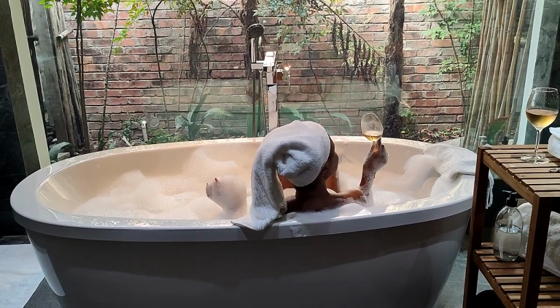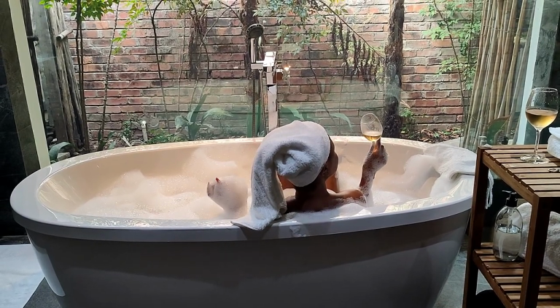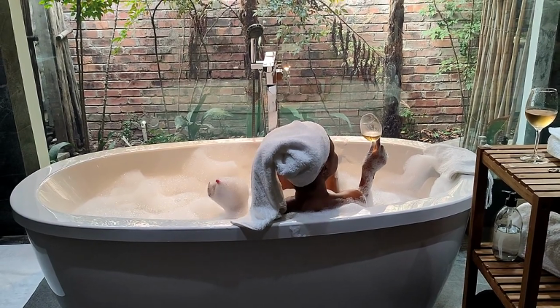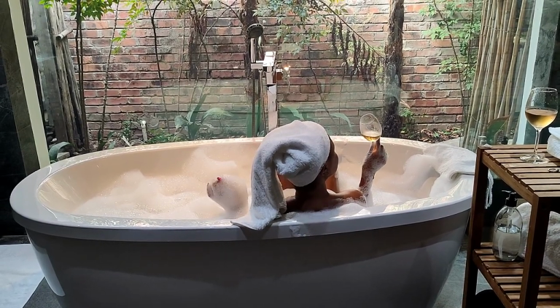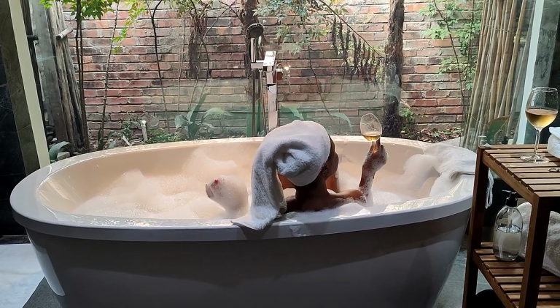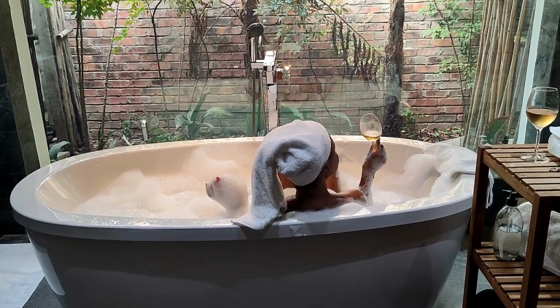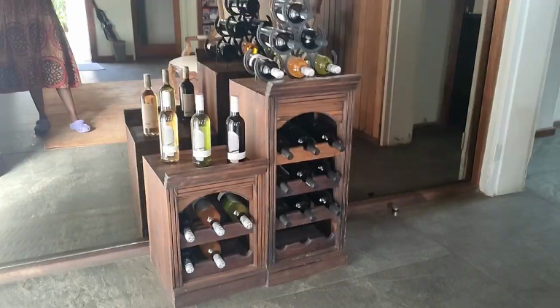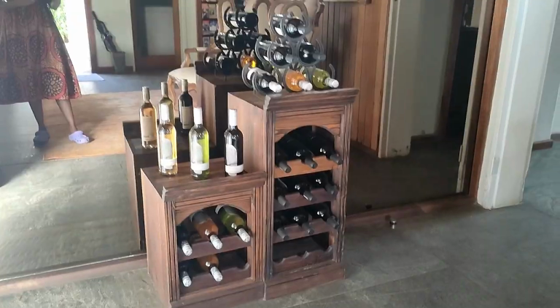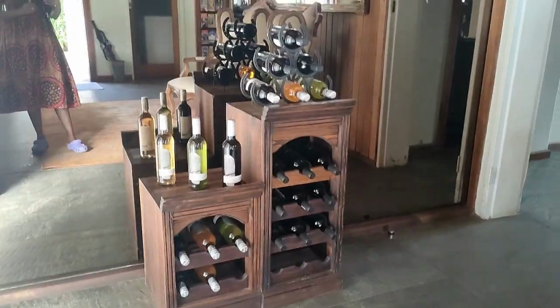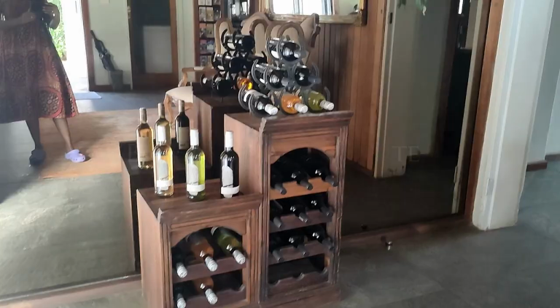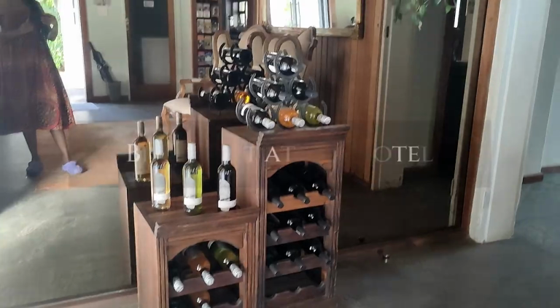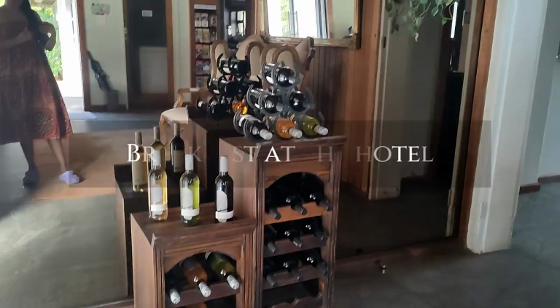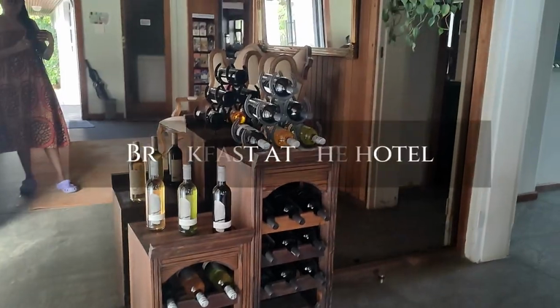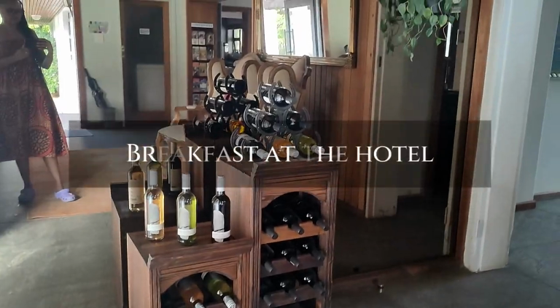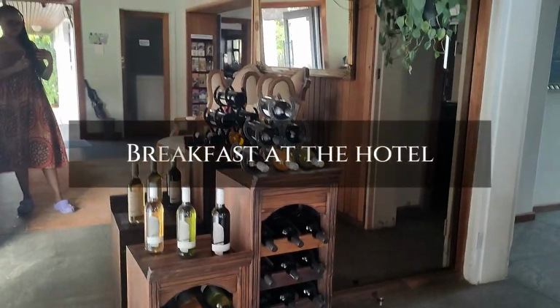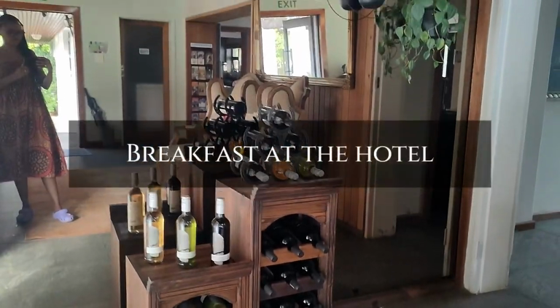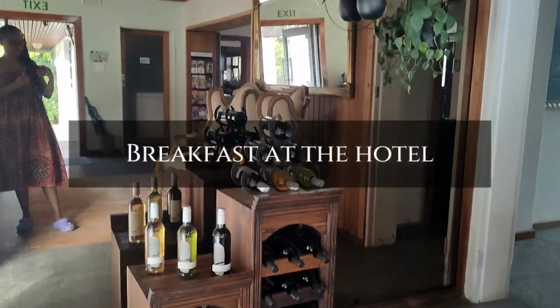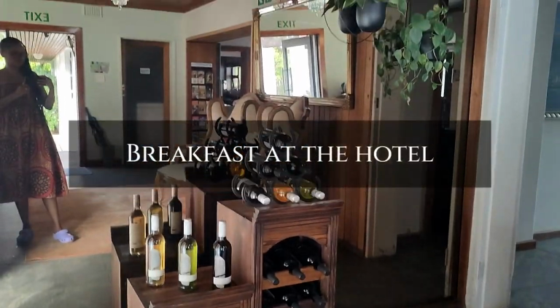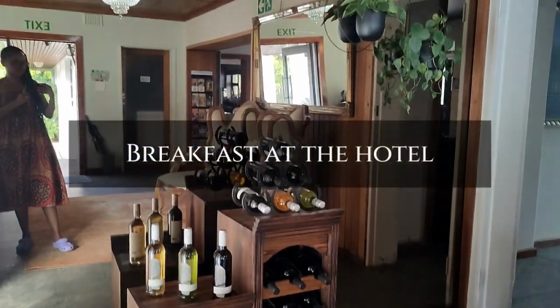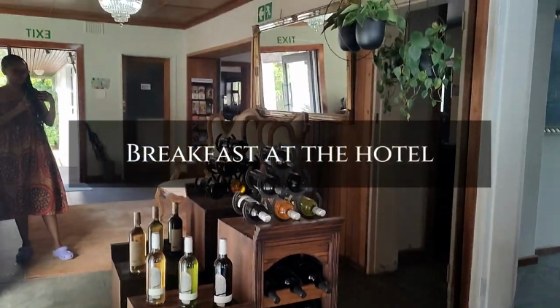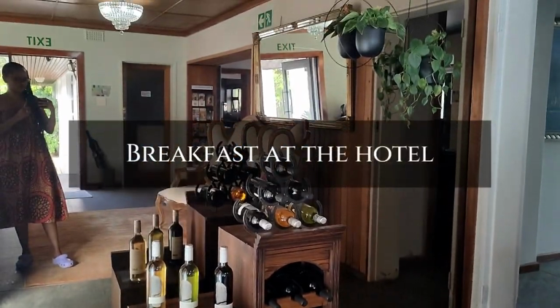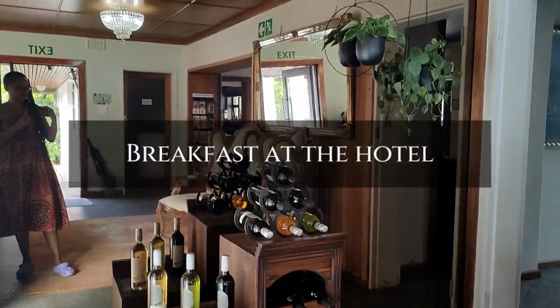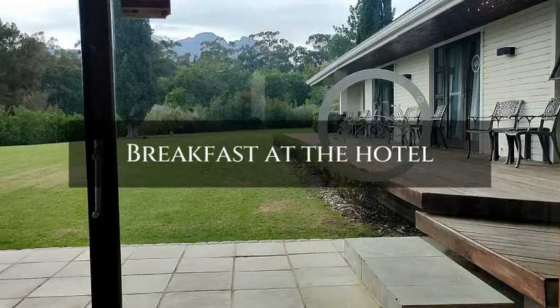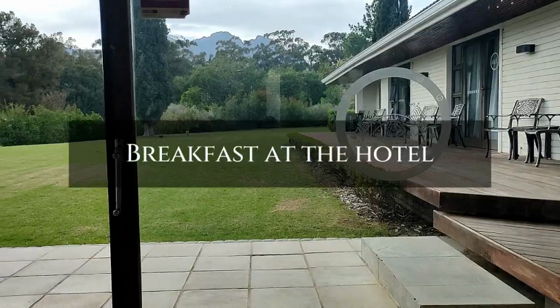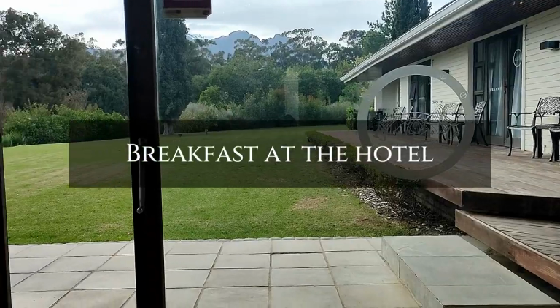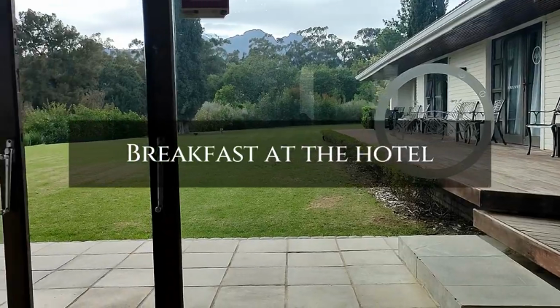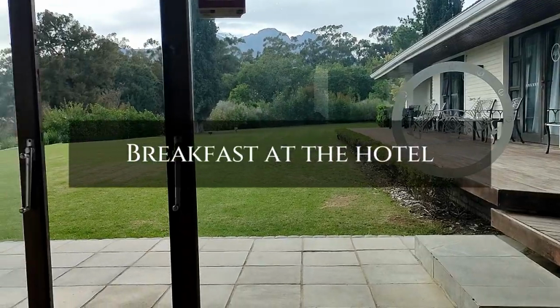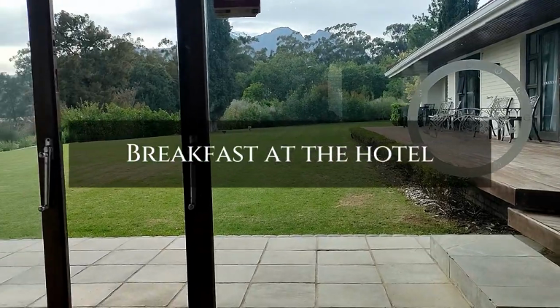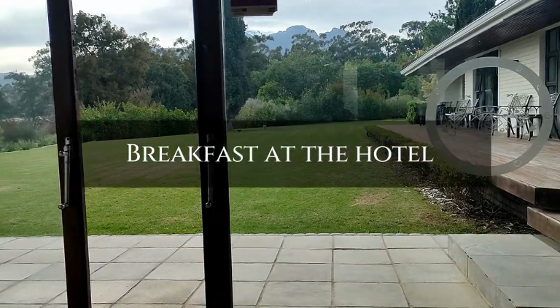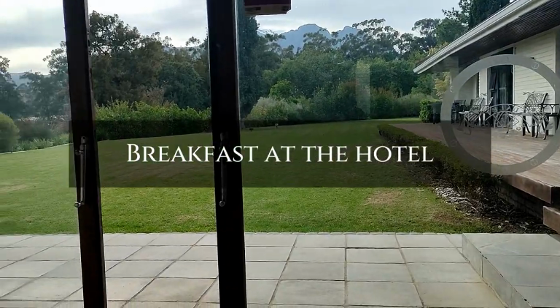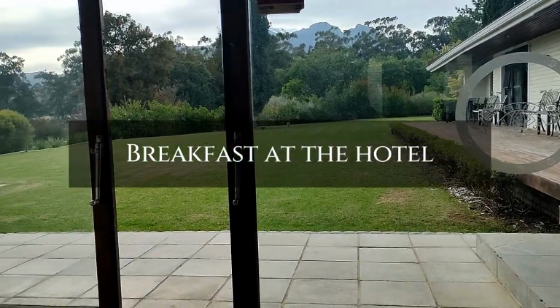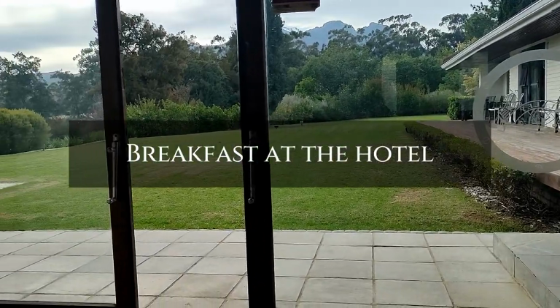We really enjoyed our stay here. Very, very beautiful. Definitely coming back.